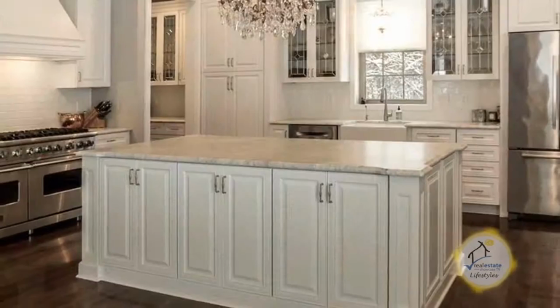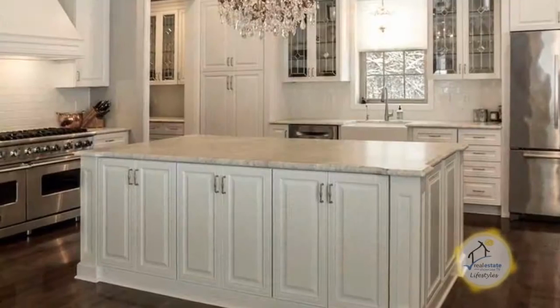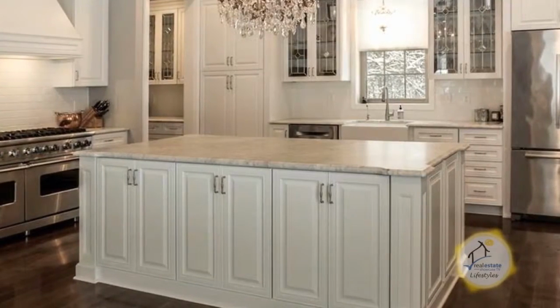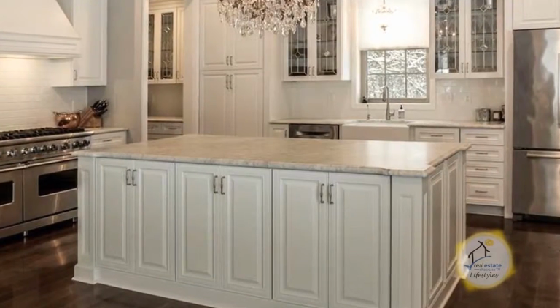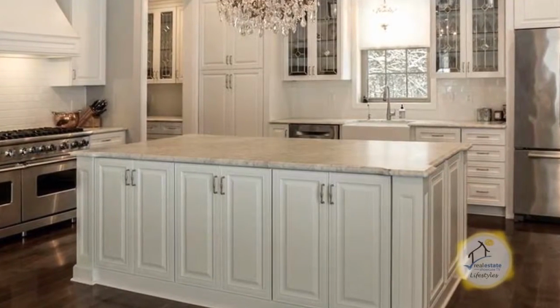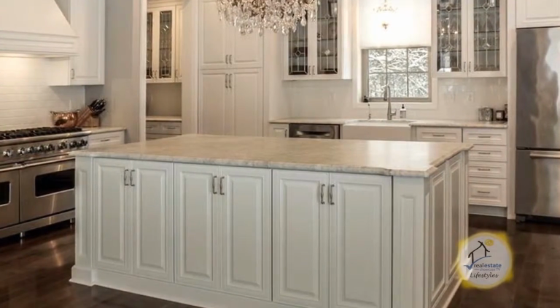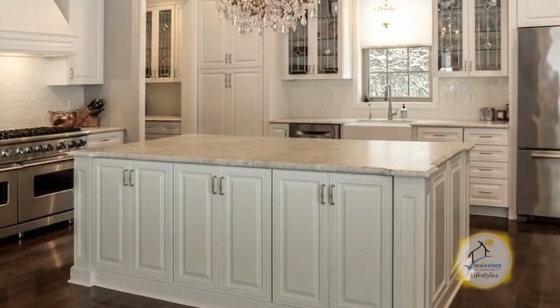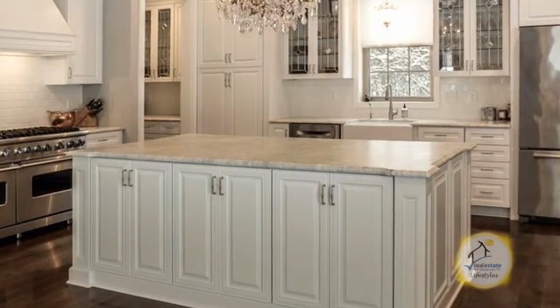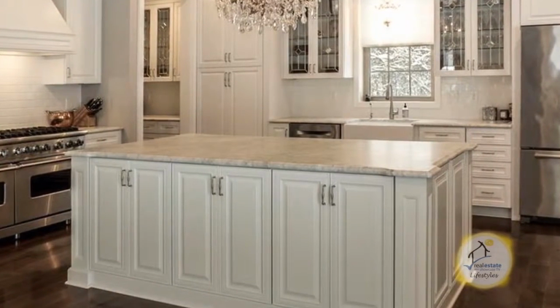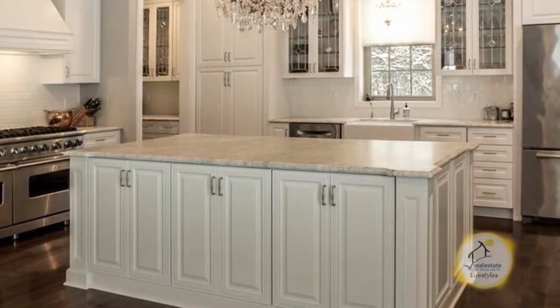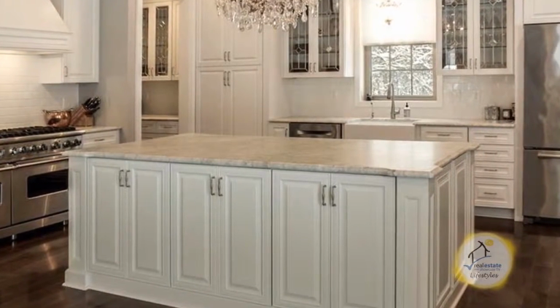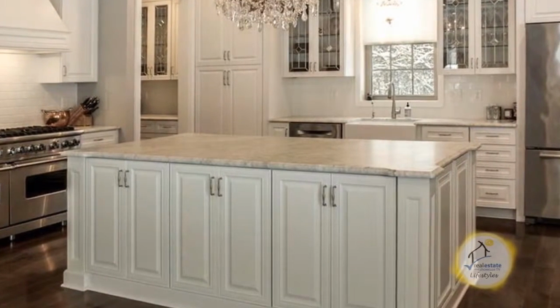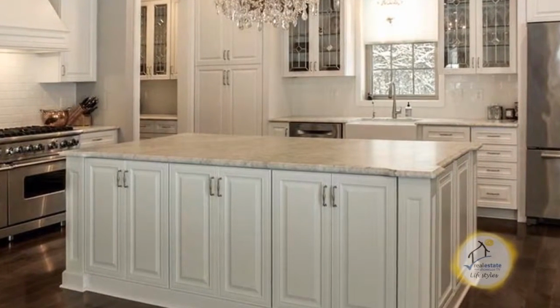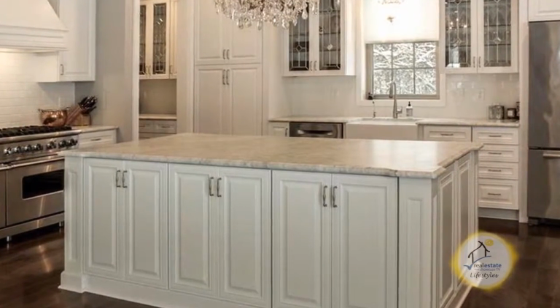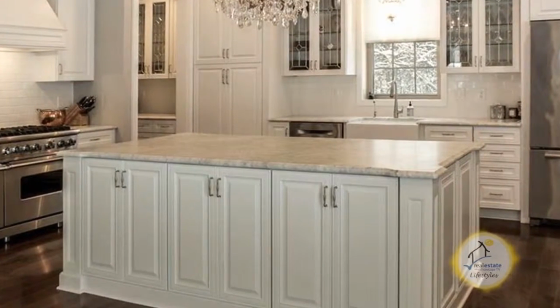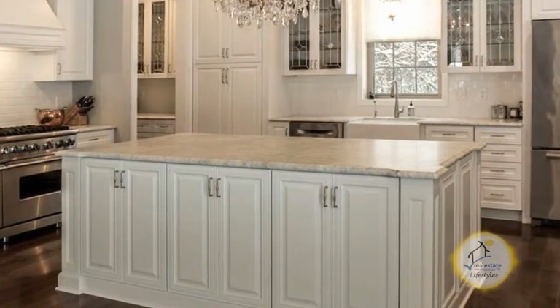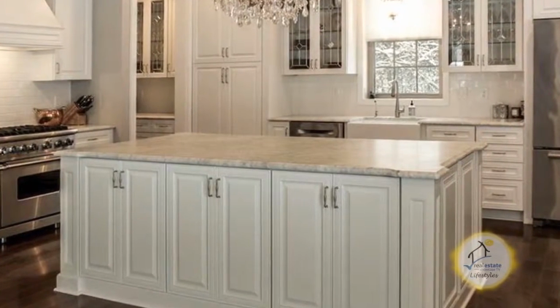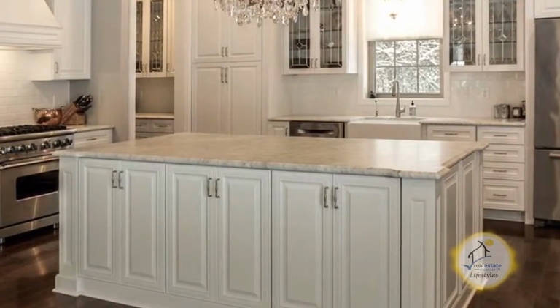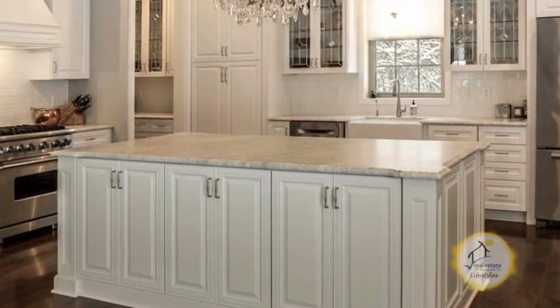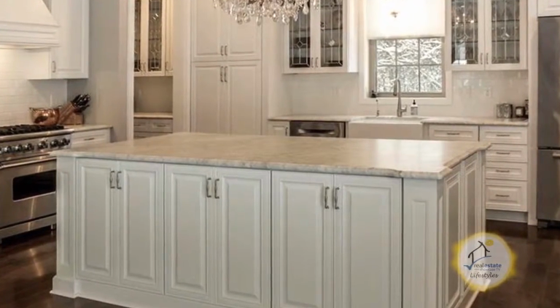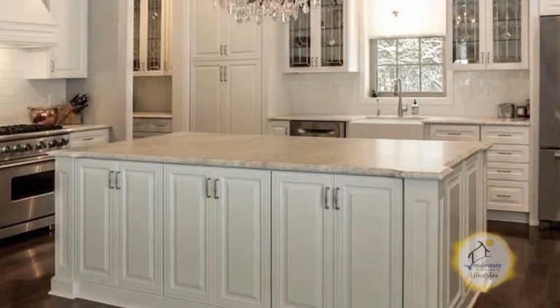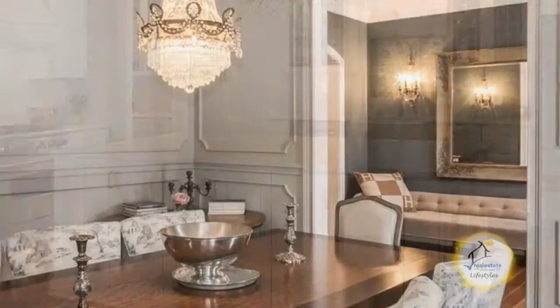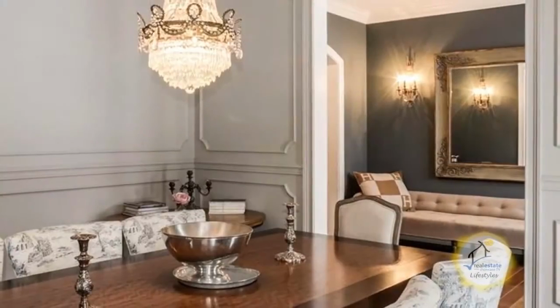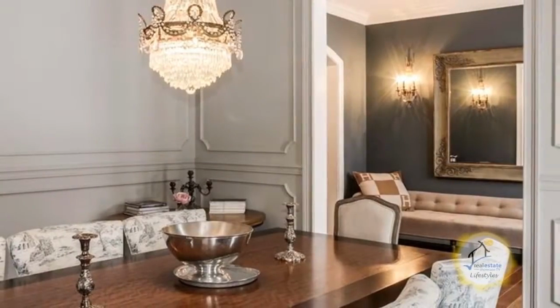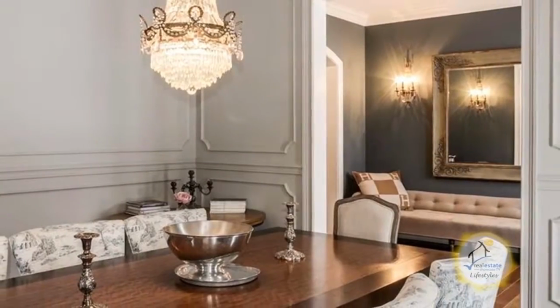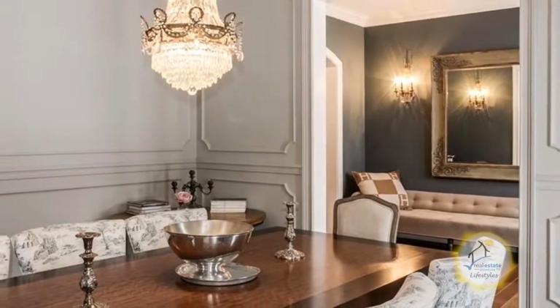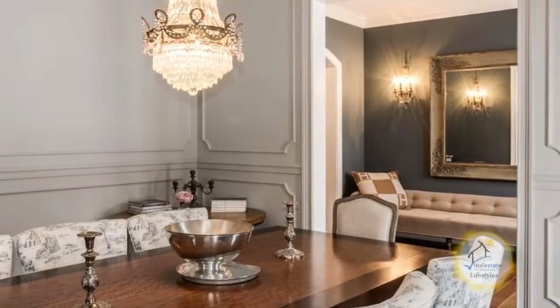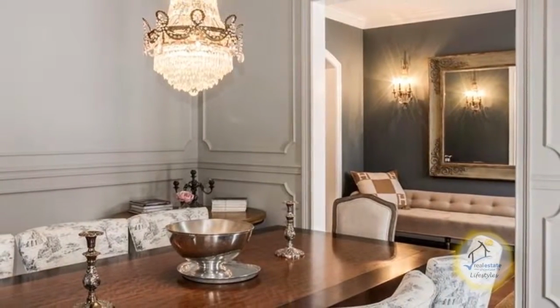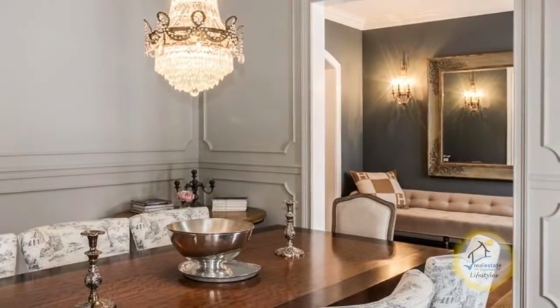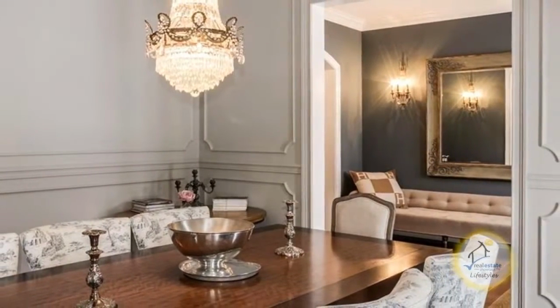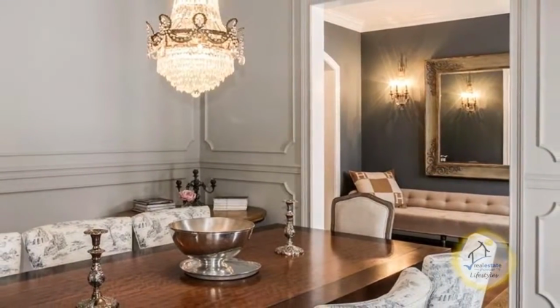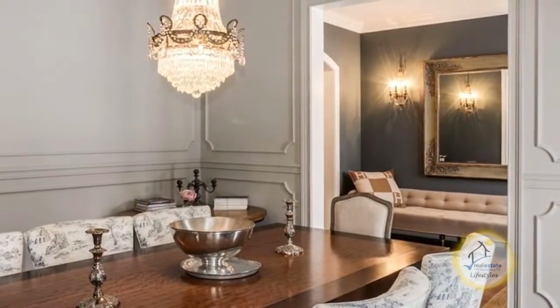The huge gourmet kitchen has a large center island and a massive pantry. Host dinner parties in the formal dining room.